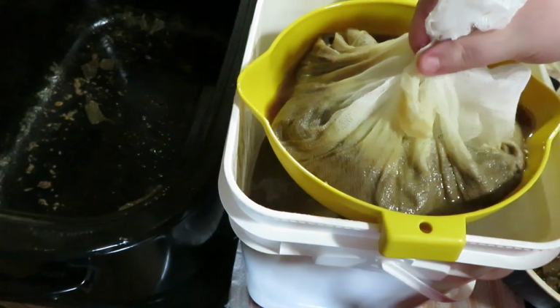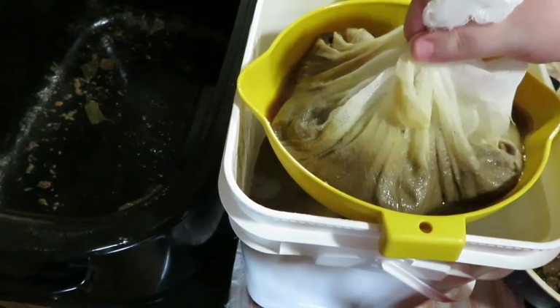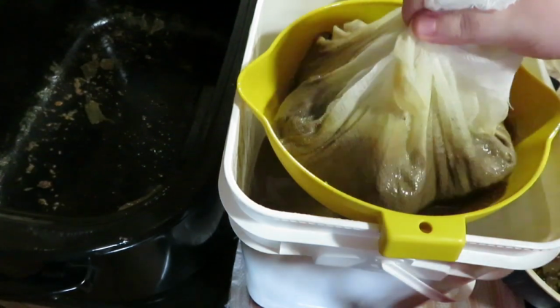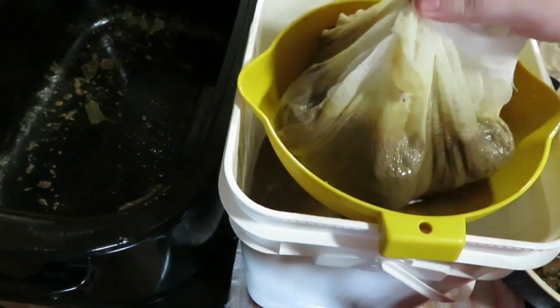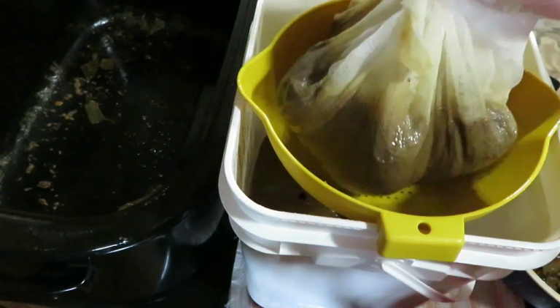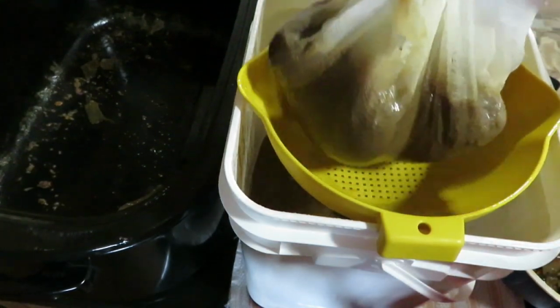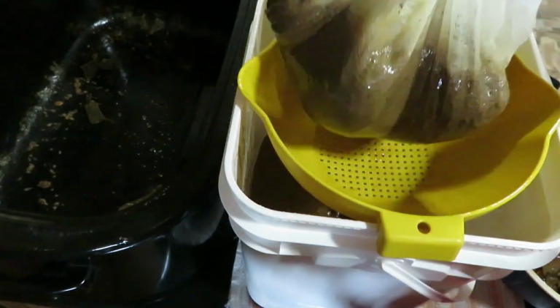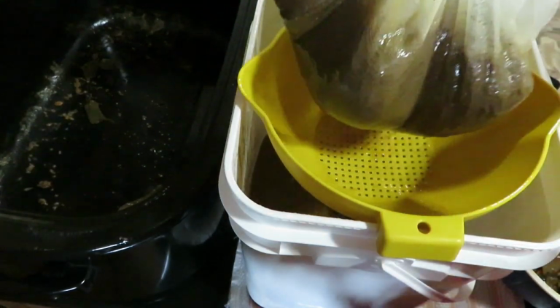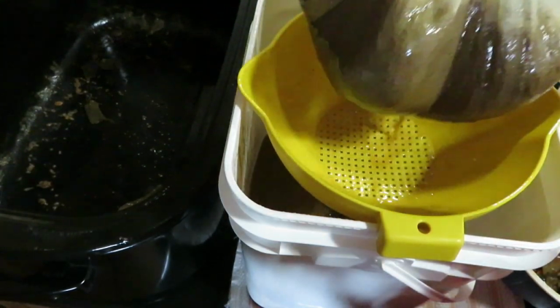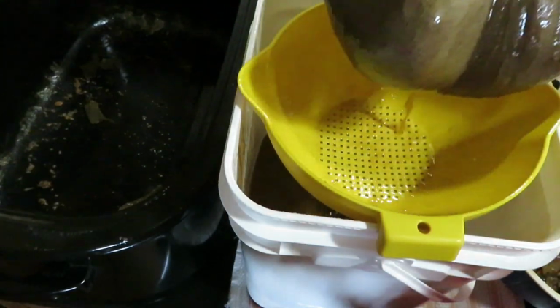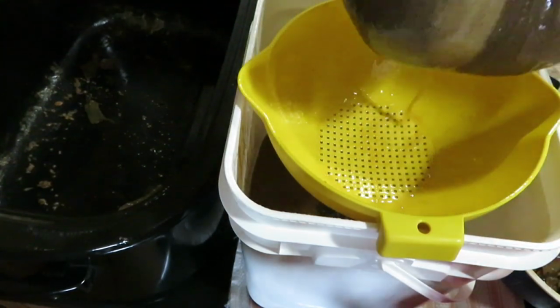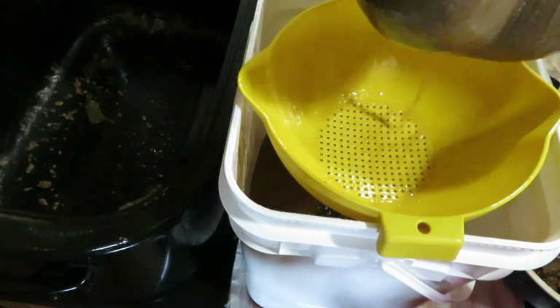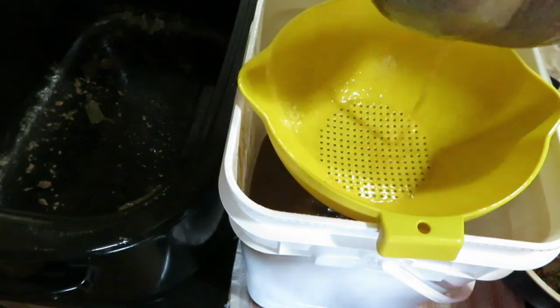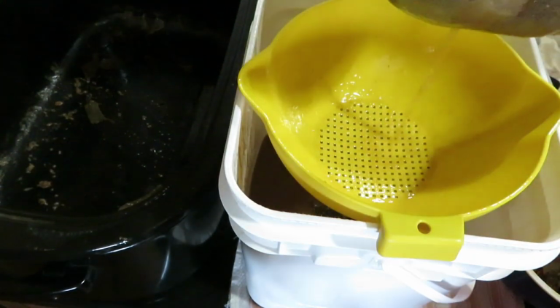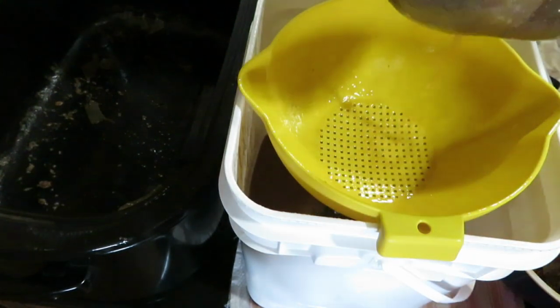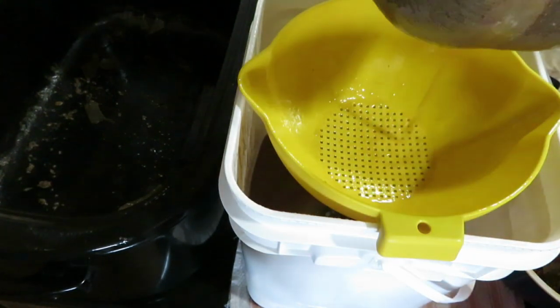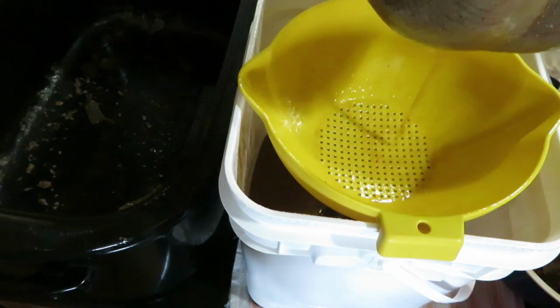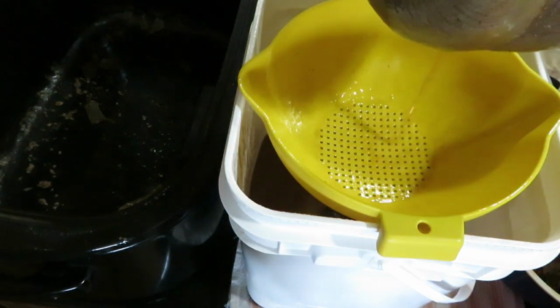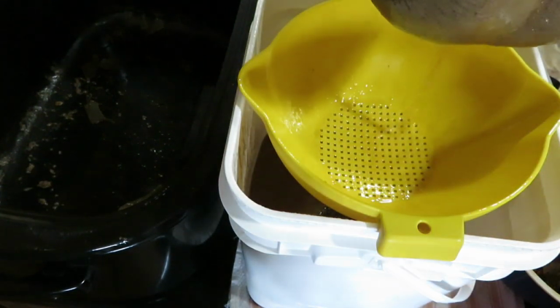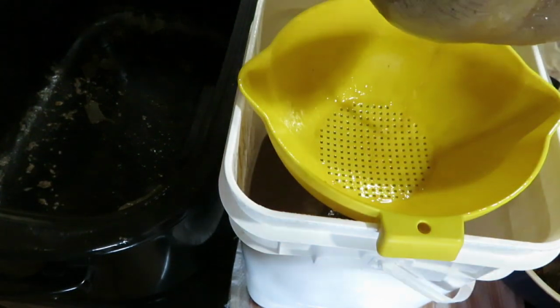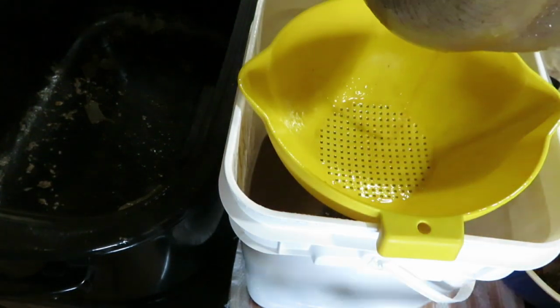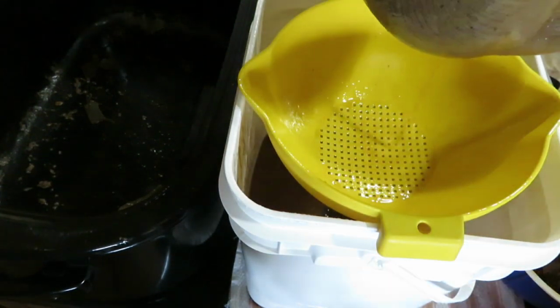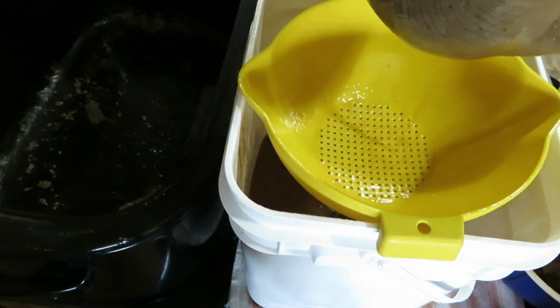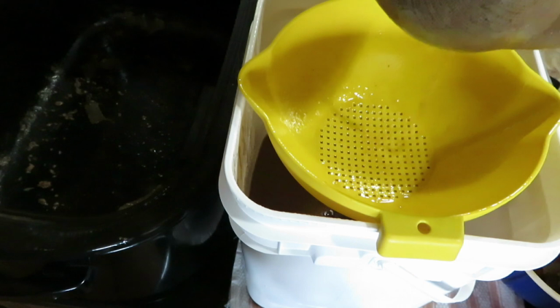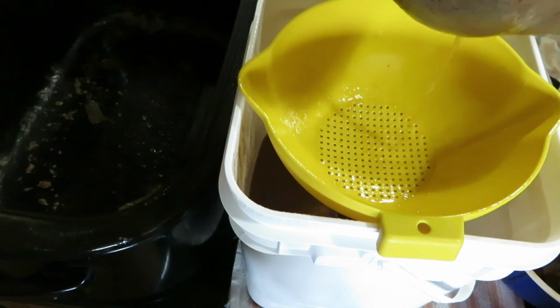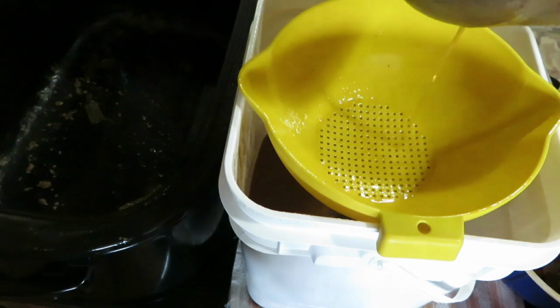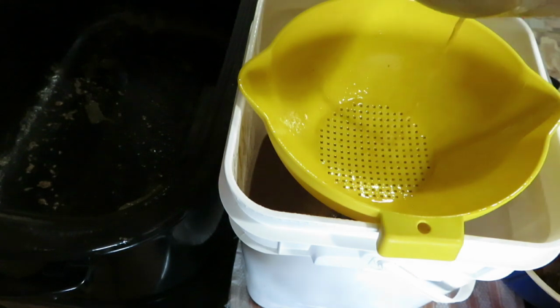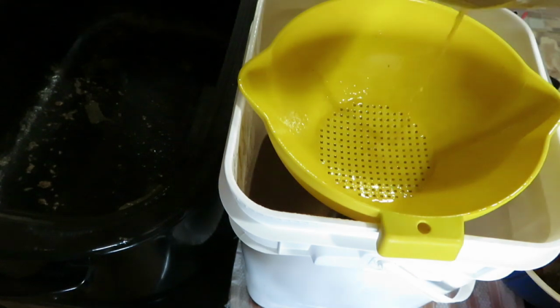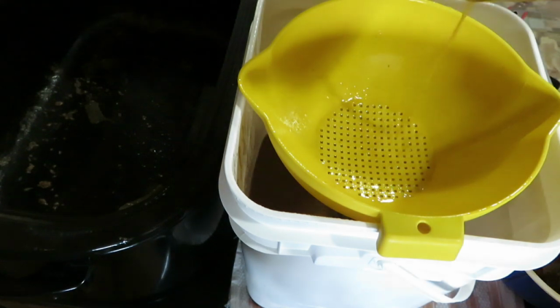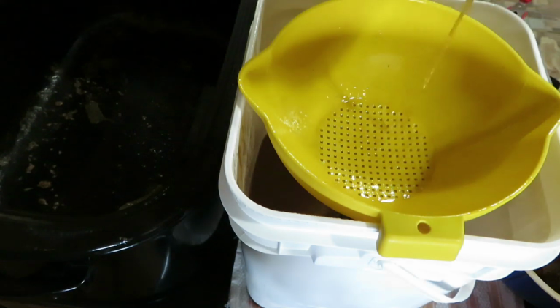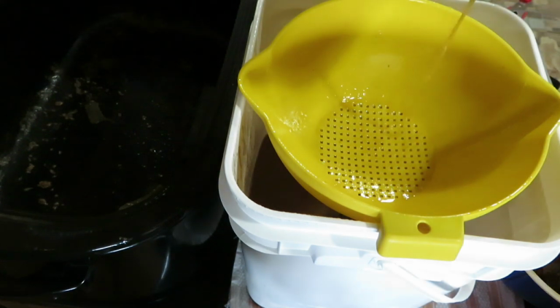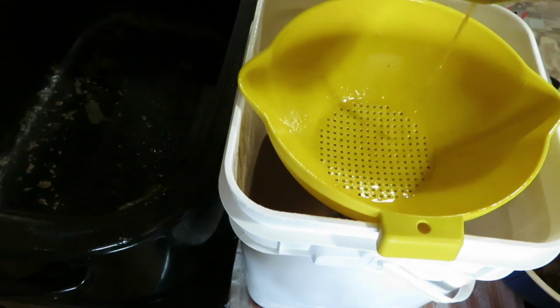I like to hang it to drain to get as much stock out as possible. It can take upwards of an hour to fully drain.